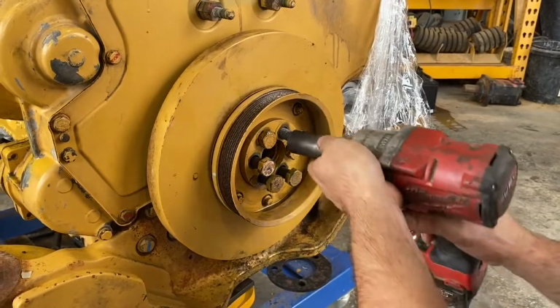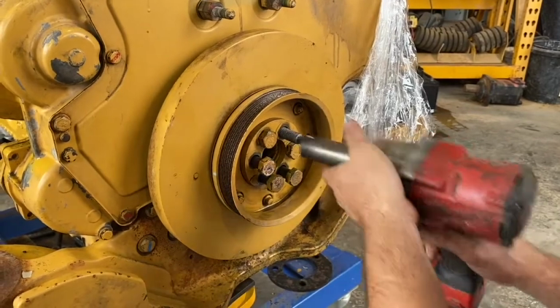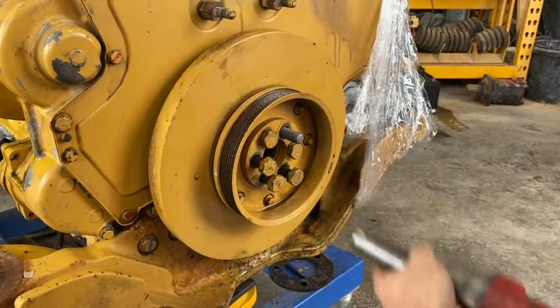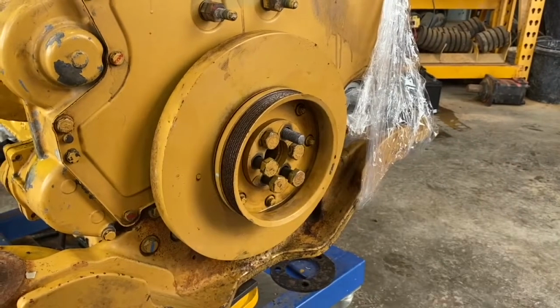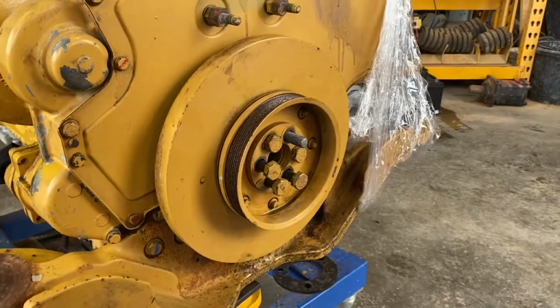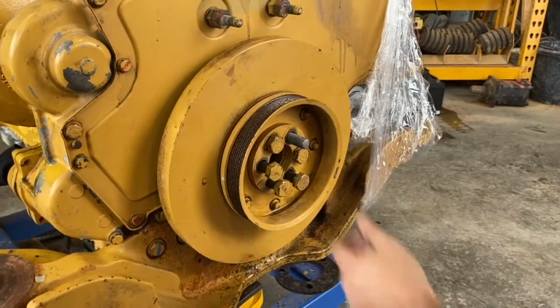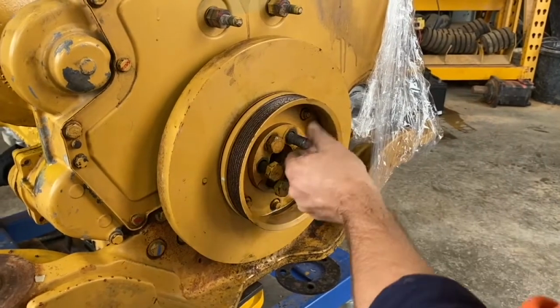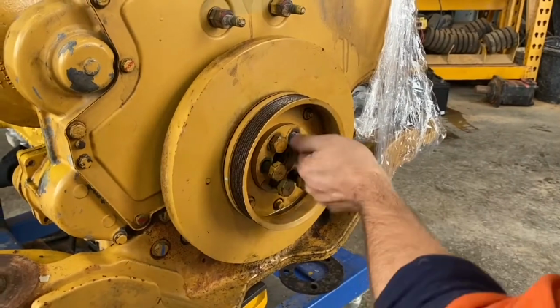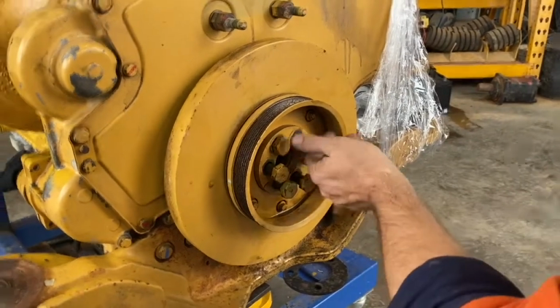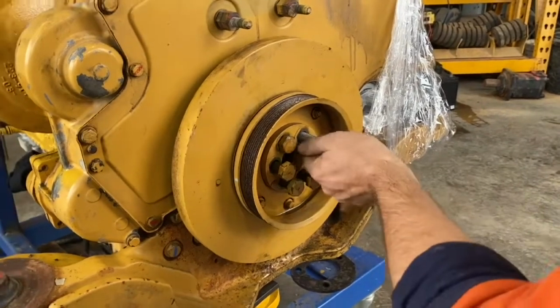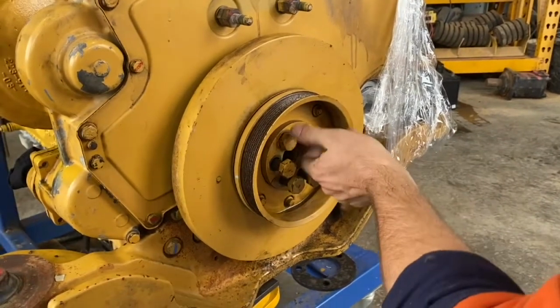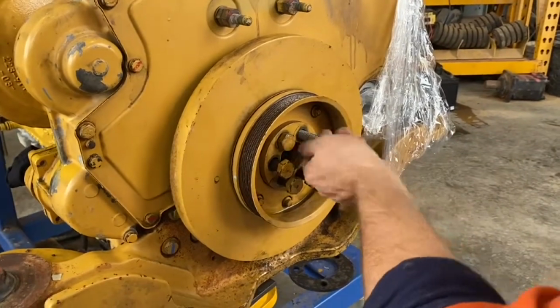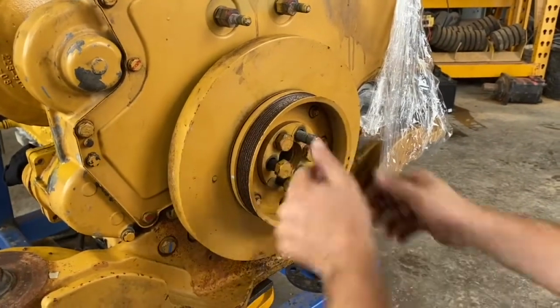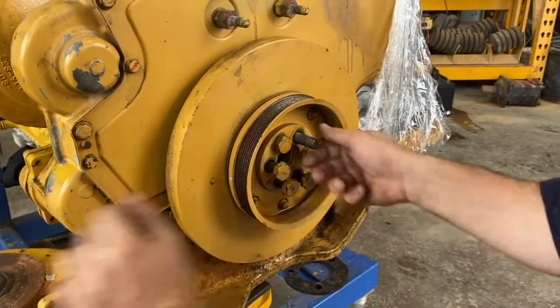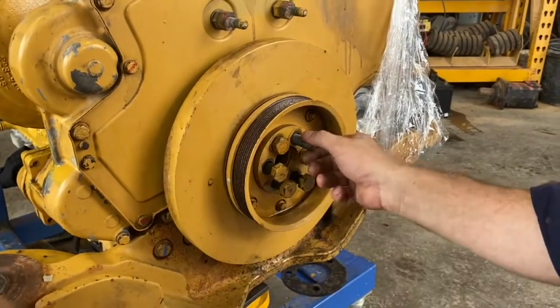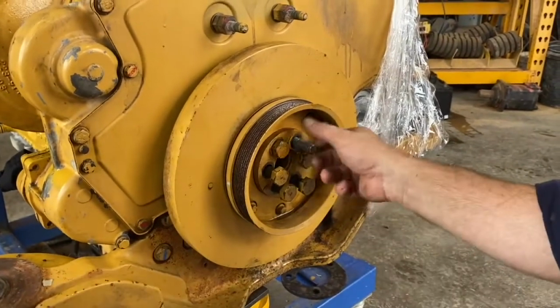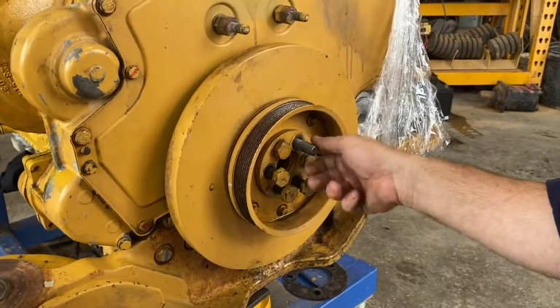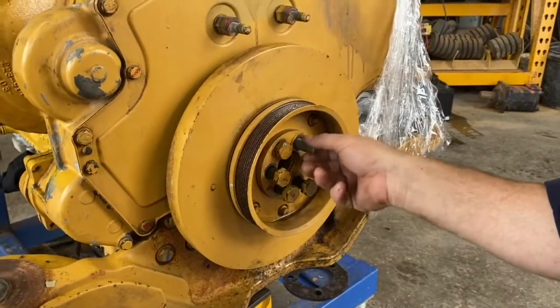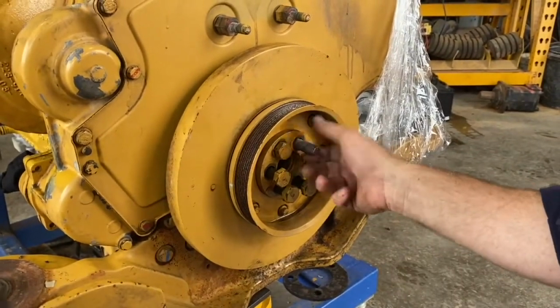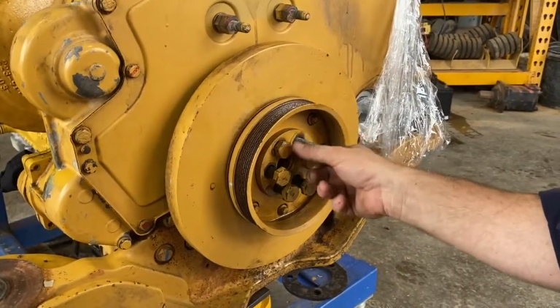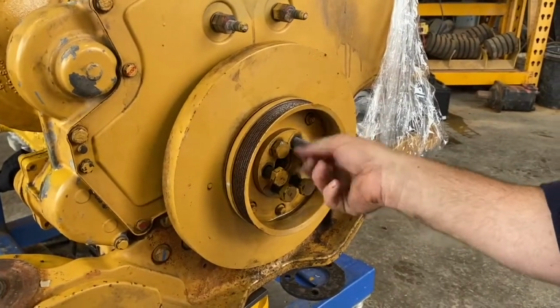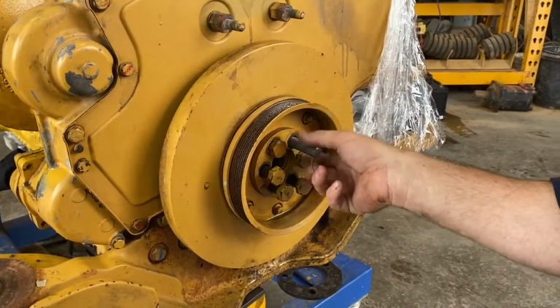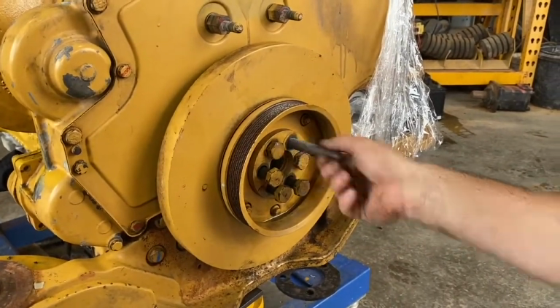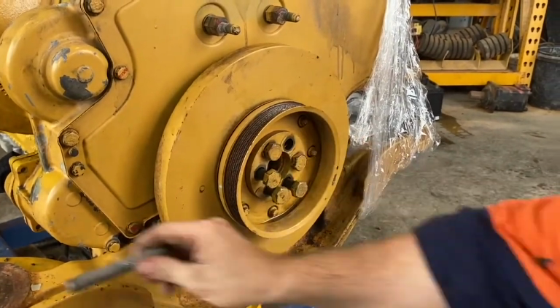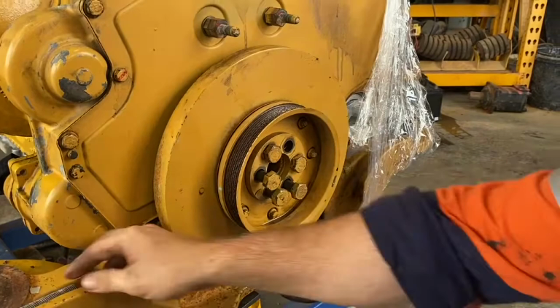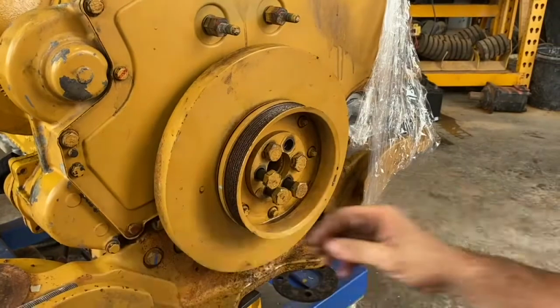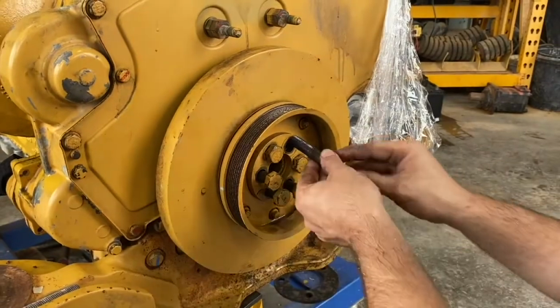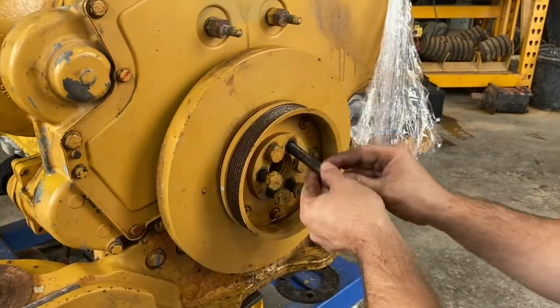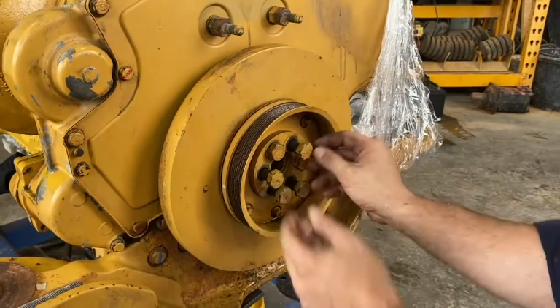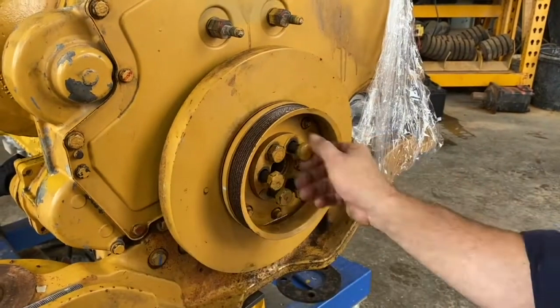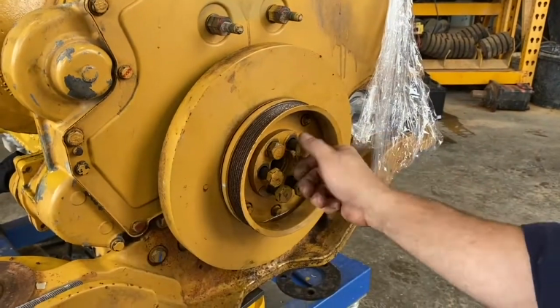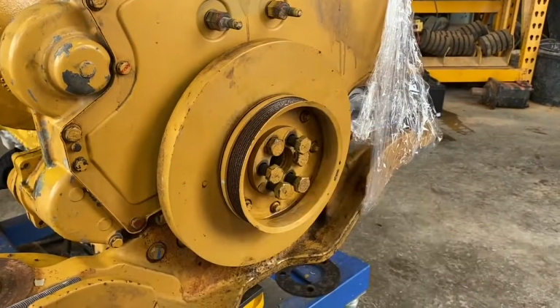A damaged damper will cause uneven vibrations to the engine and can cause crank damage.